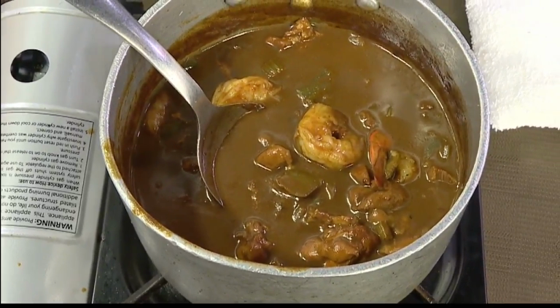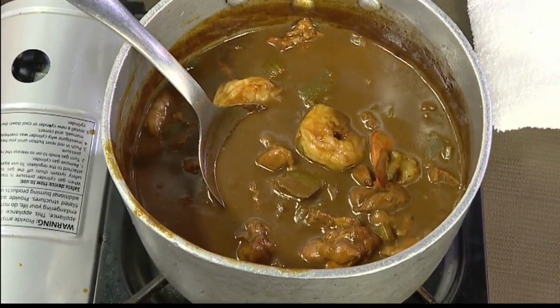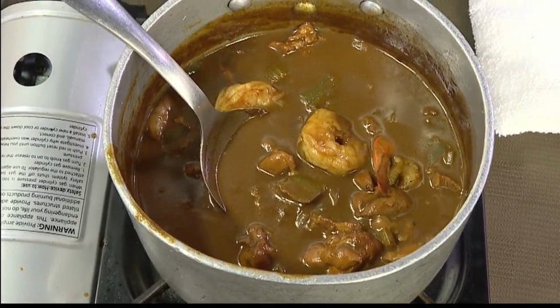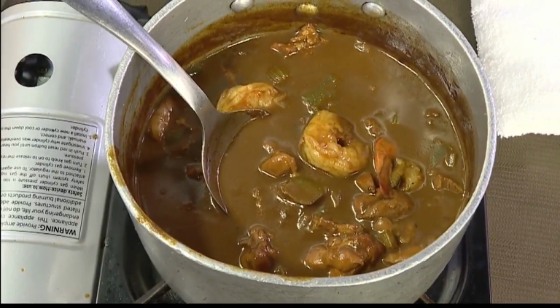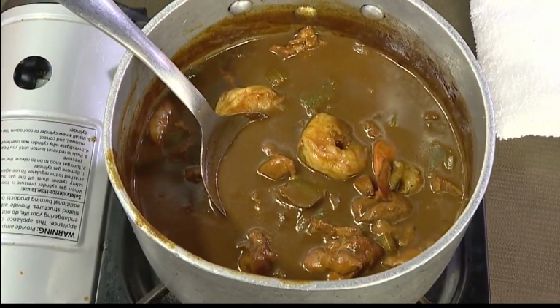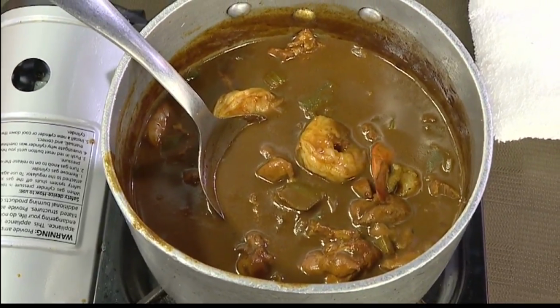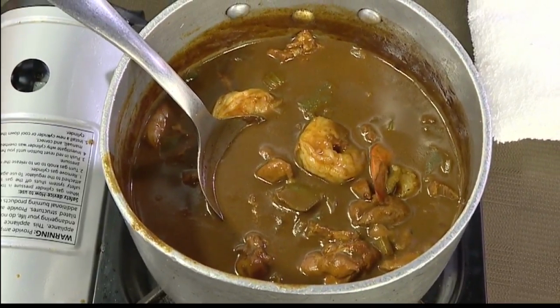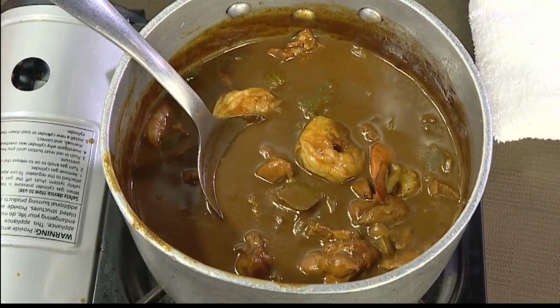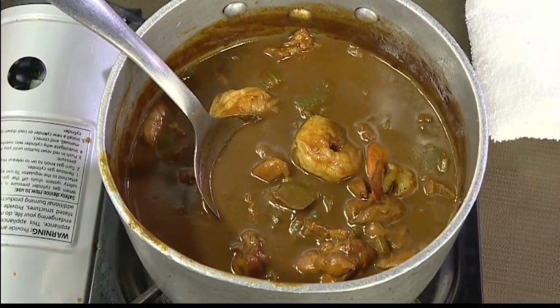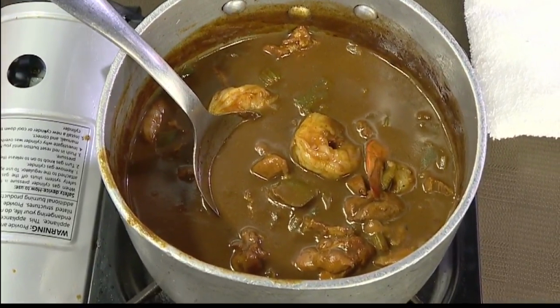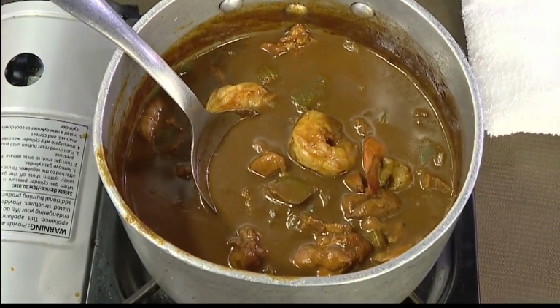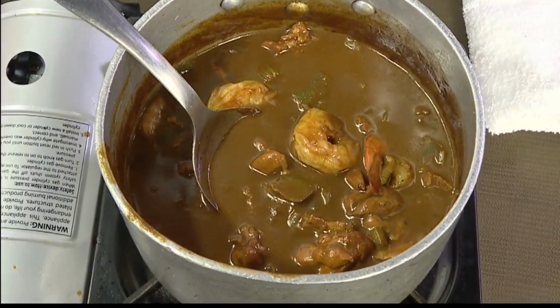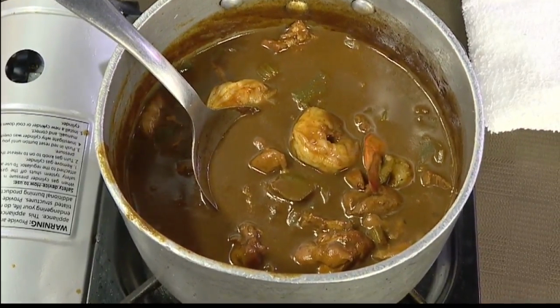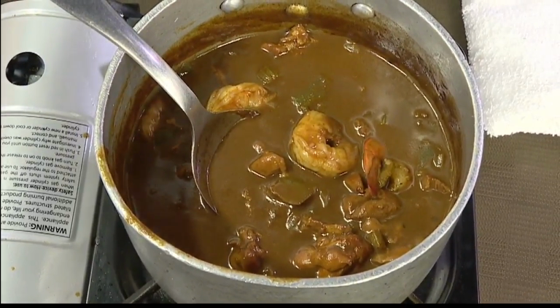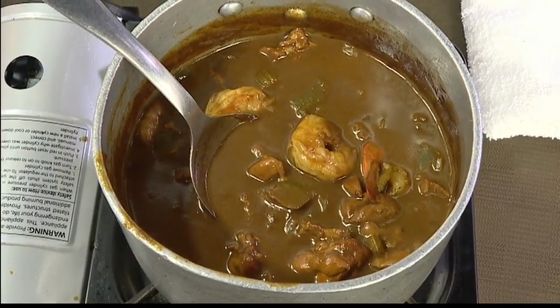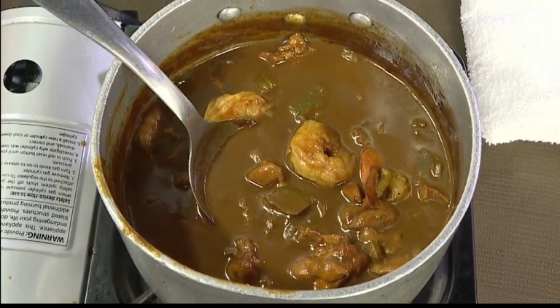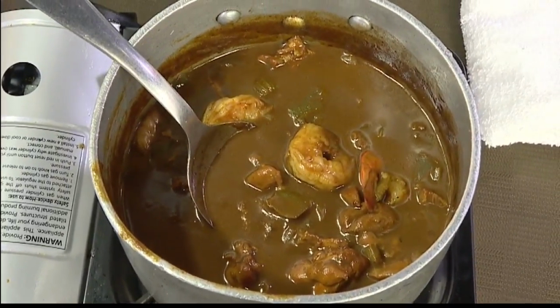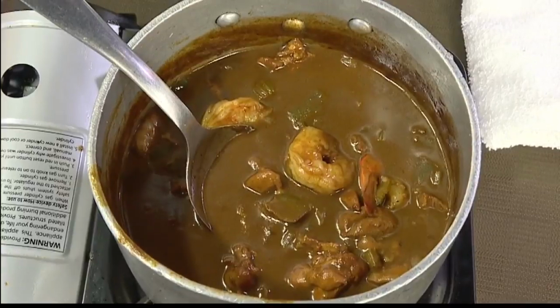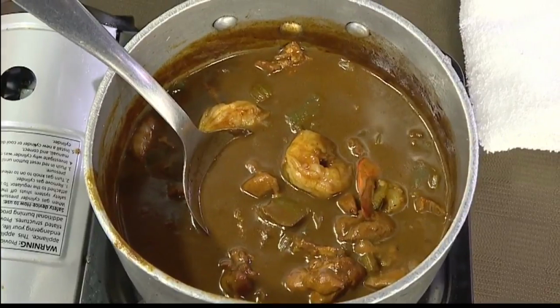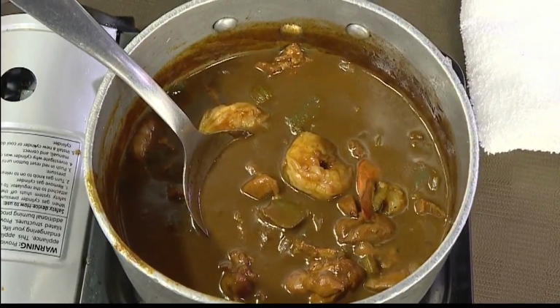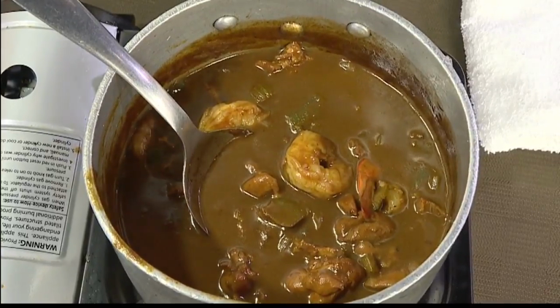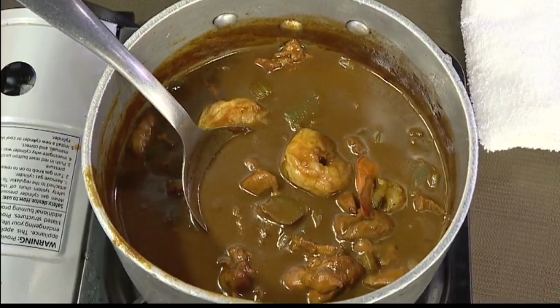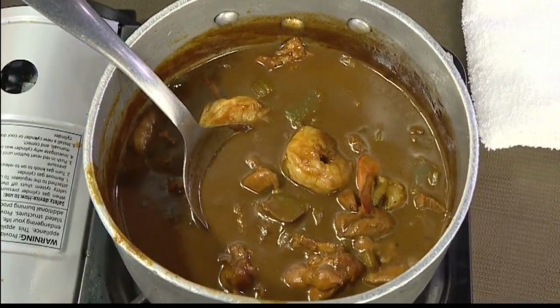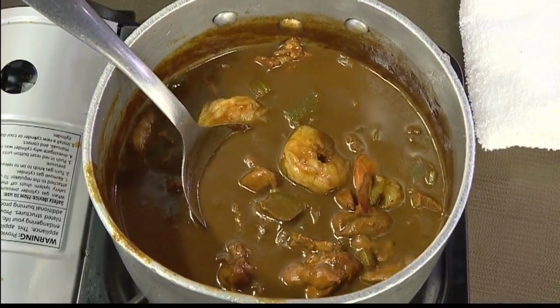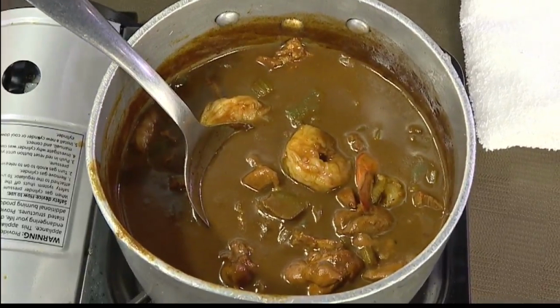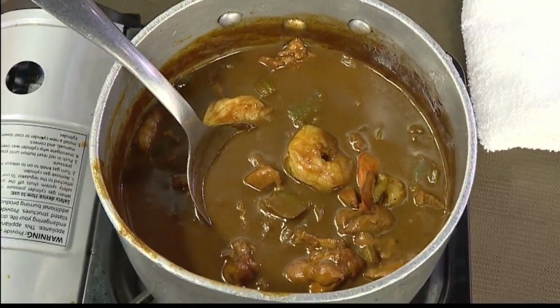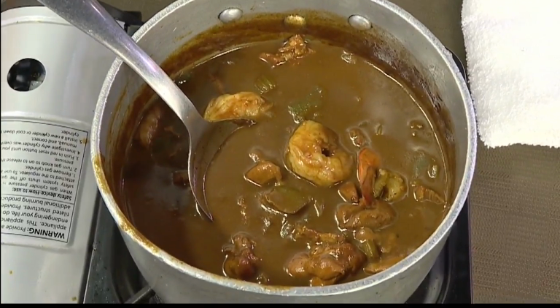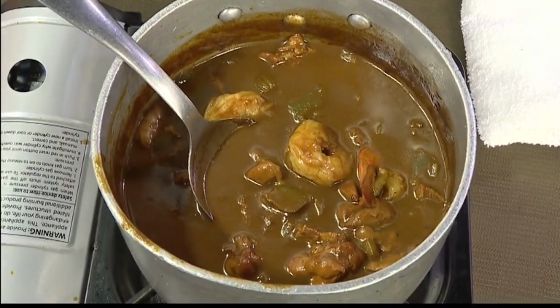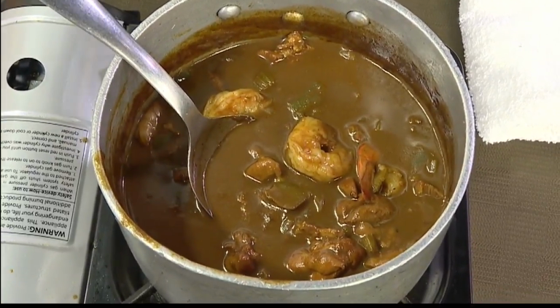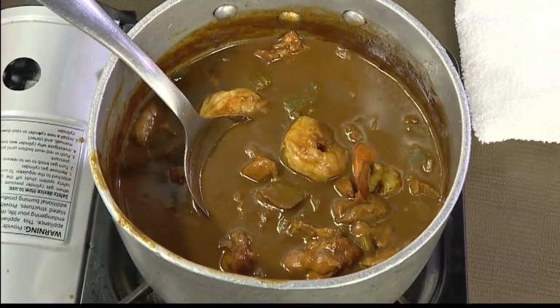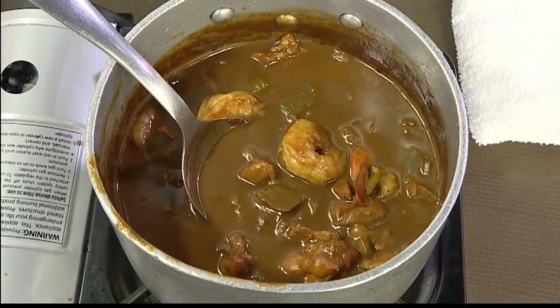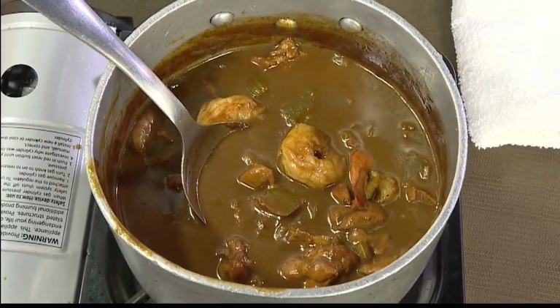Chef, what was this one called again? It's a shrimp — we did a shrimp, chicken, and sausage gumbo. Delicious.